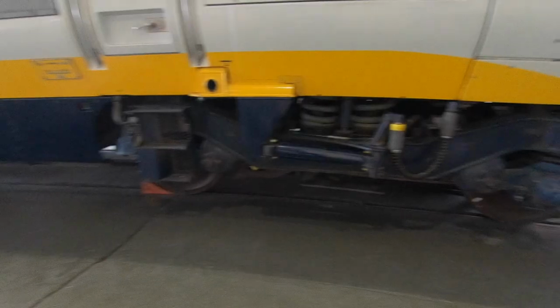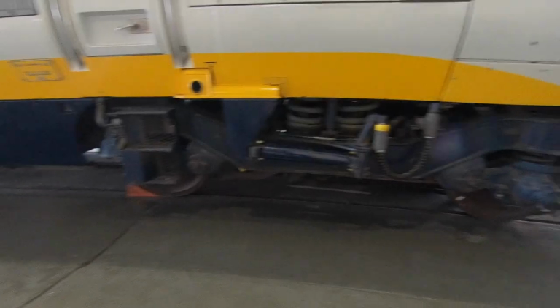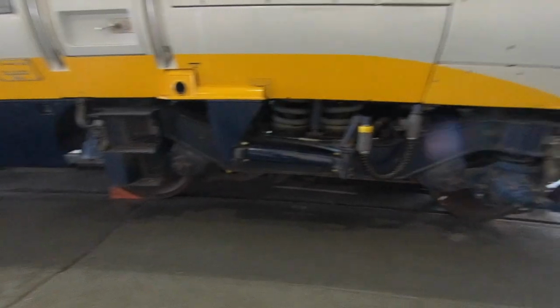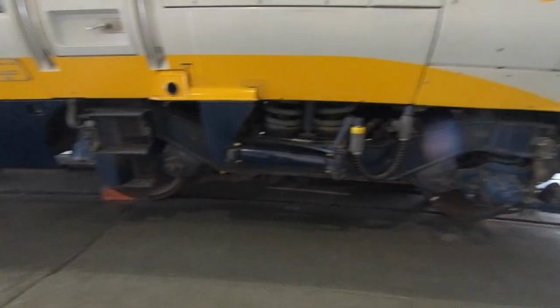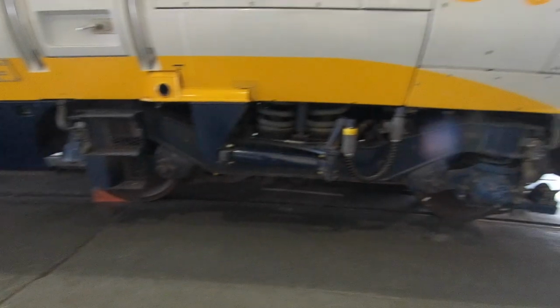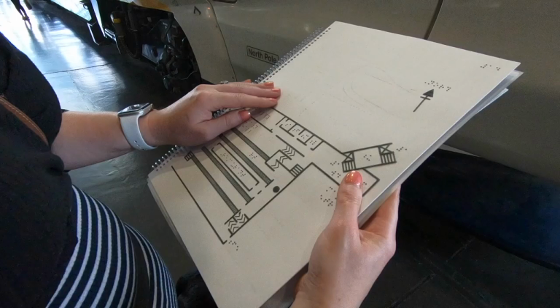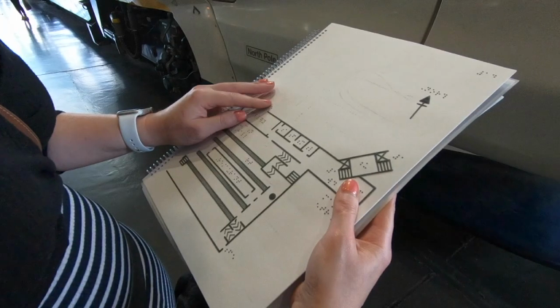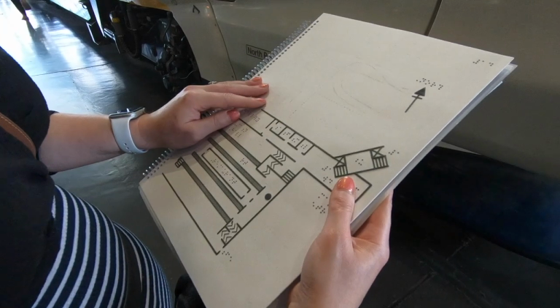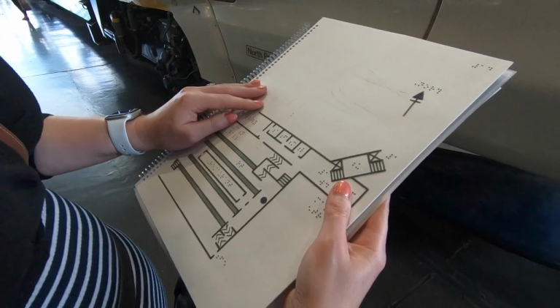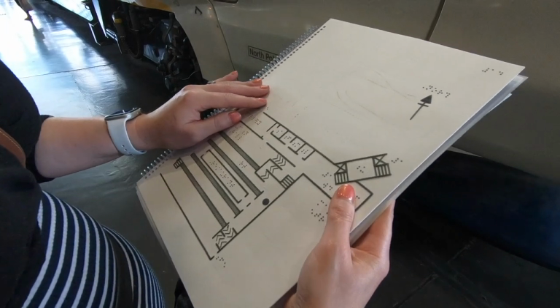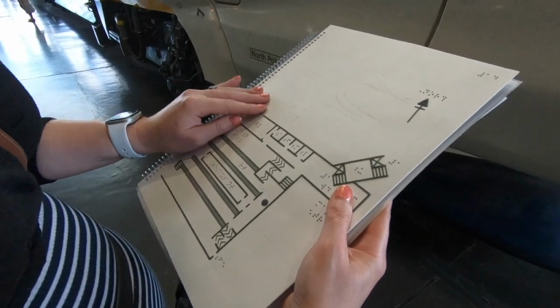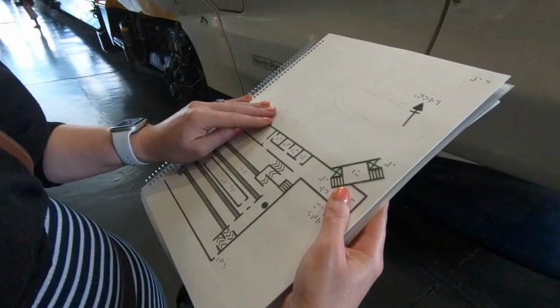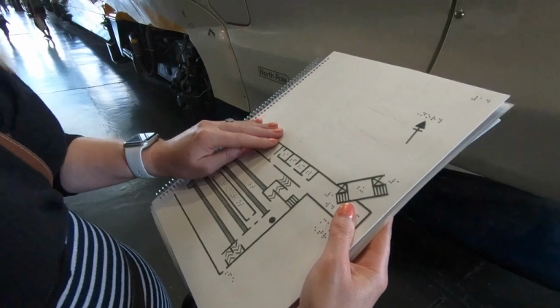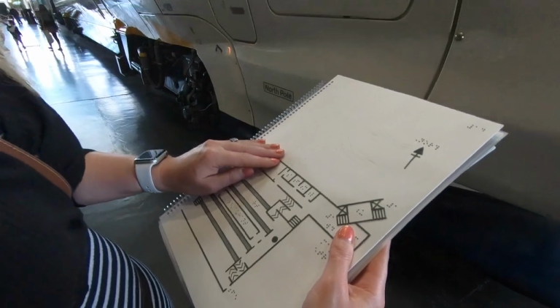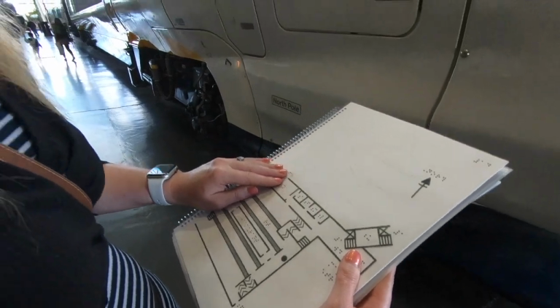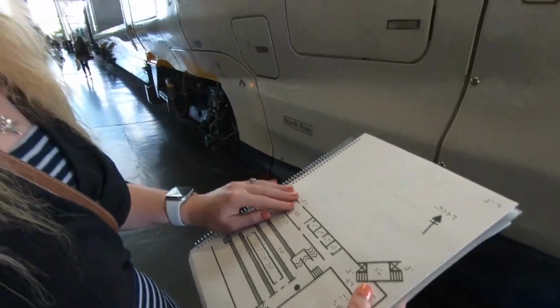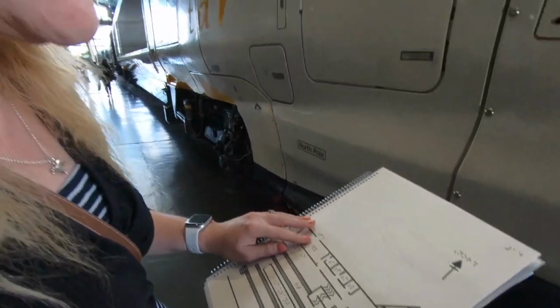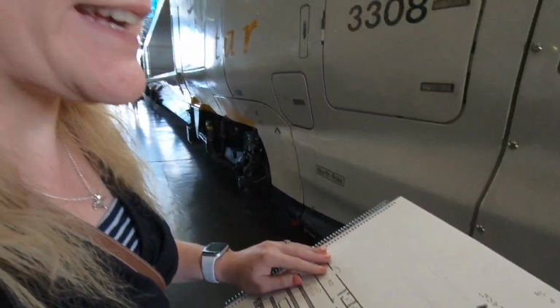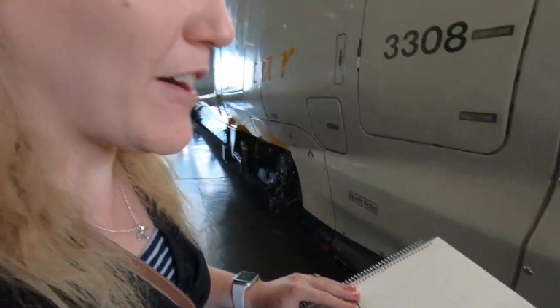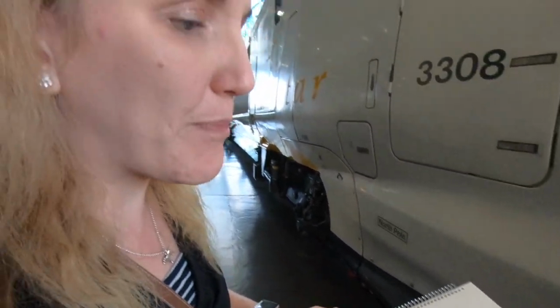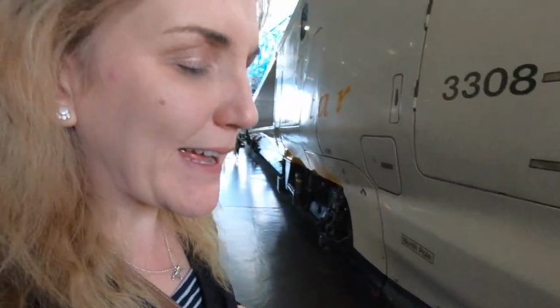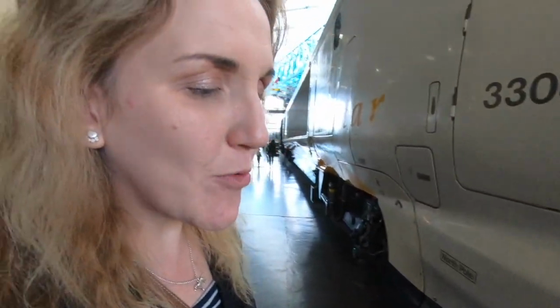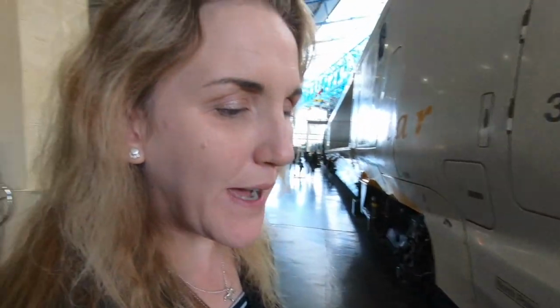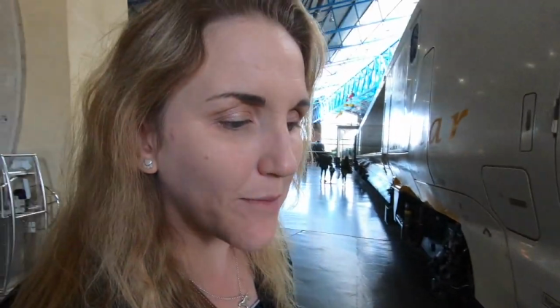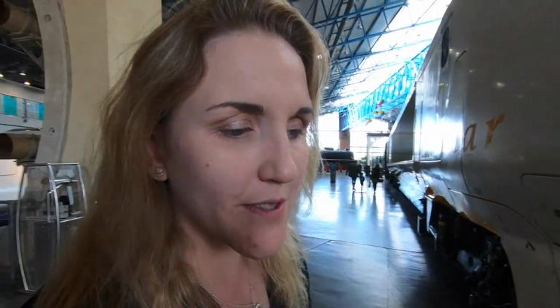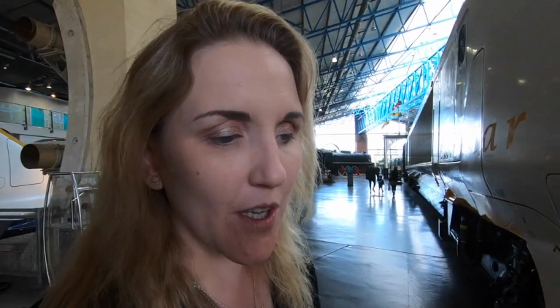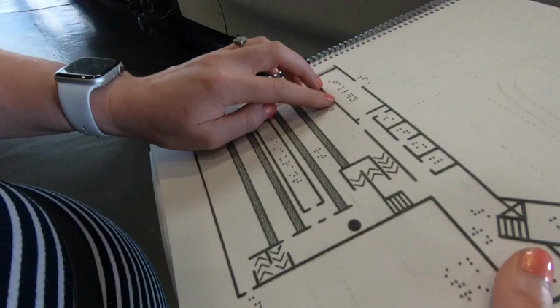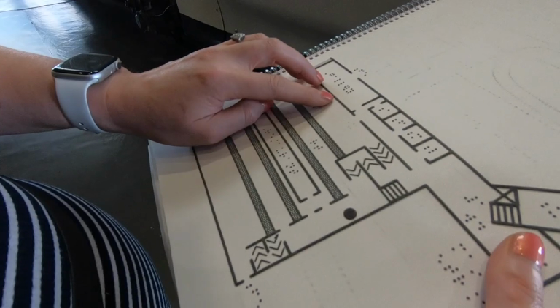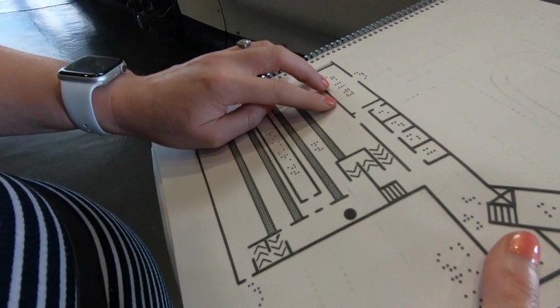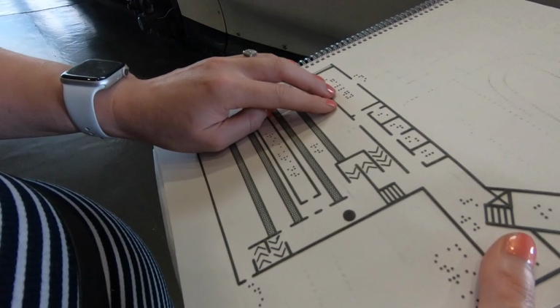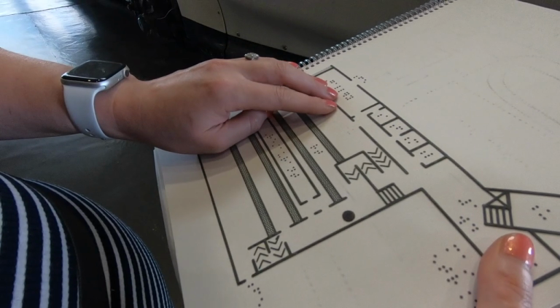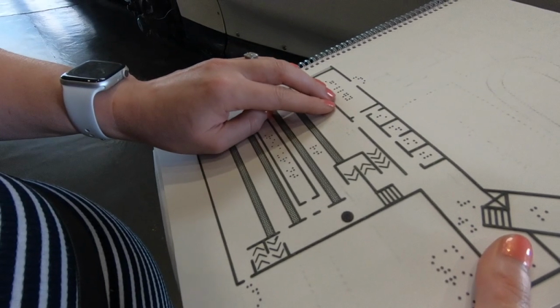One thing I'm super impressed about is the accessibility. They have tactile rail maps of stations here.